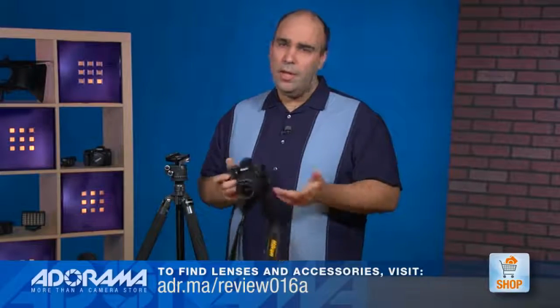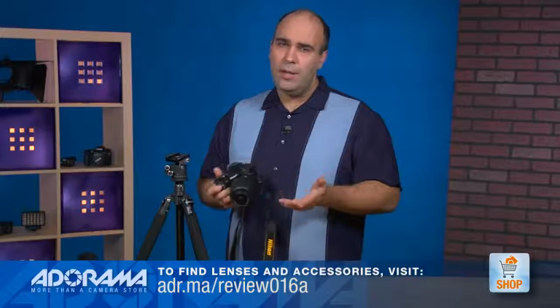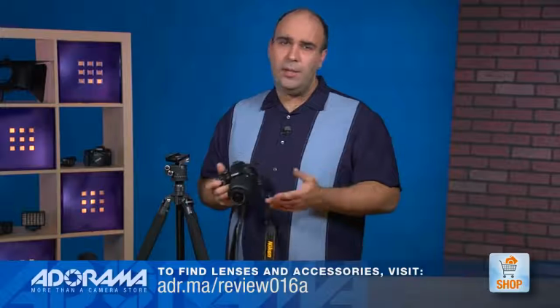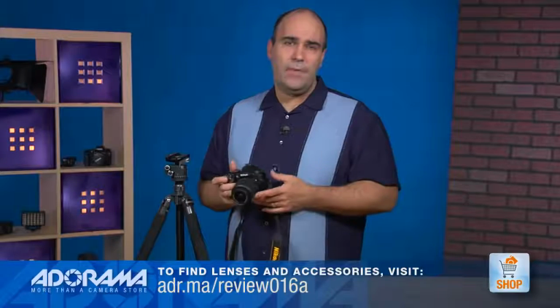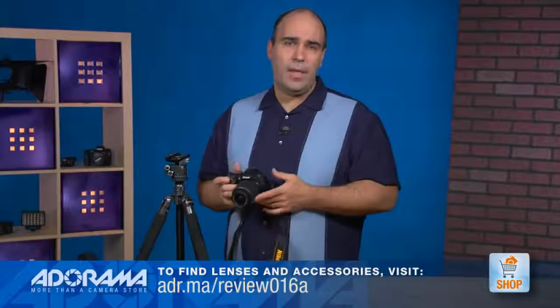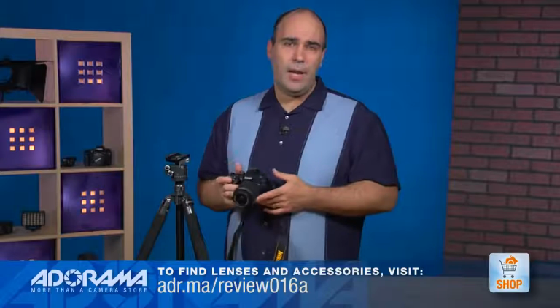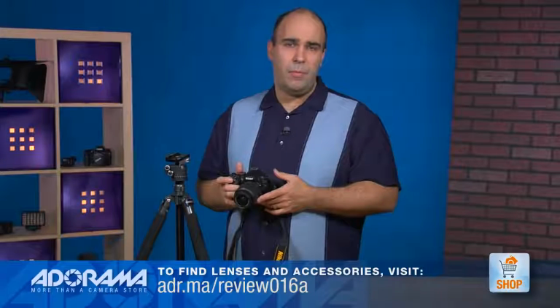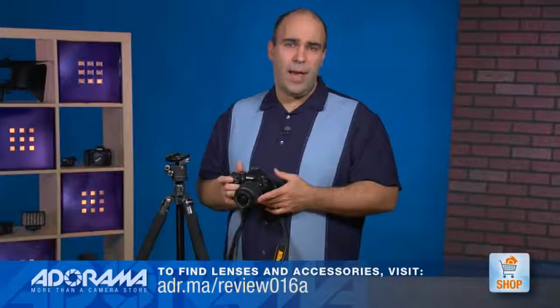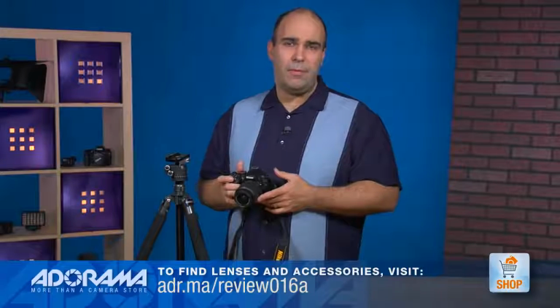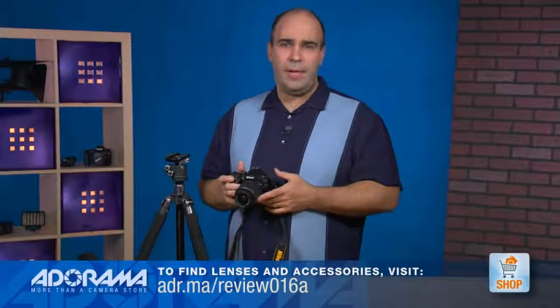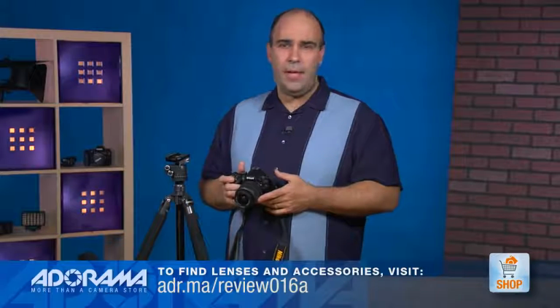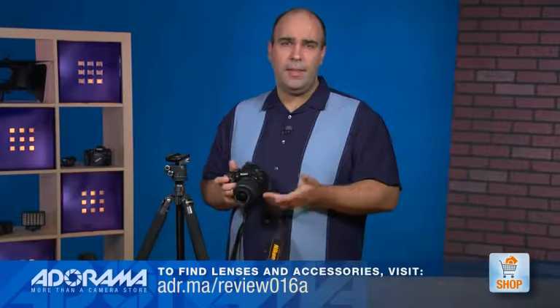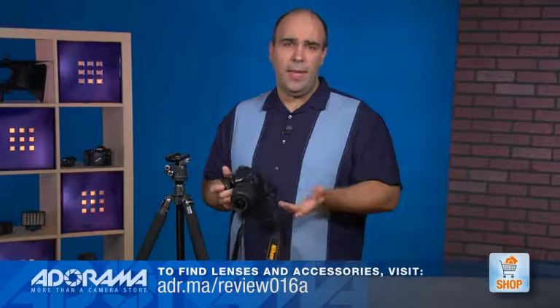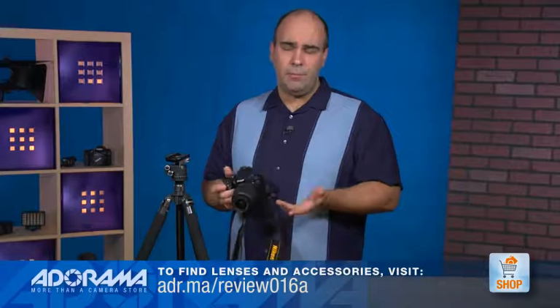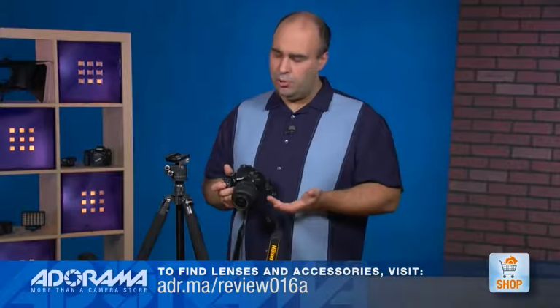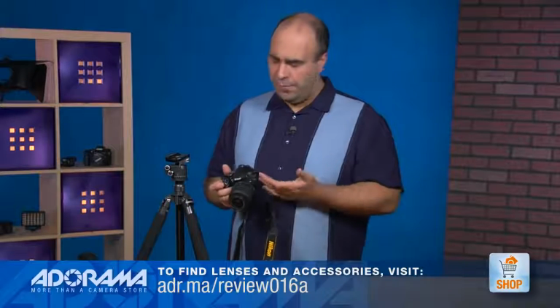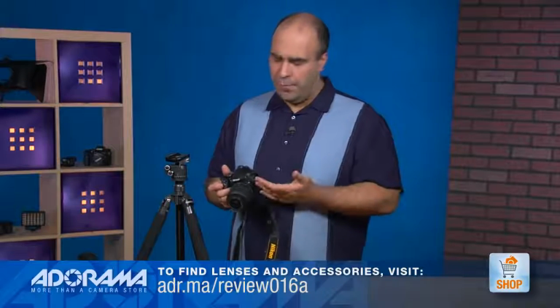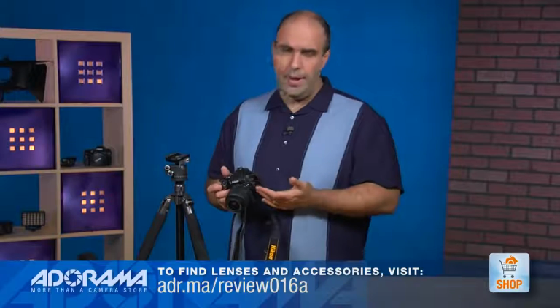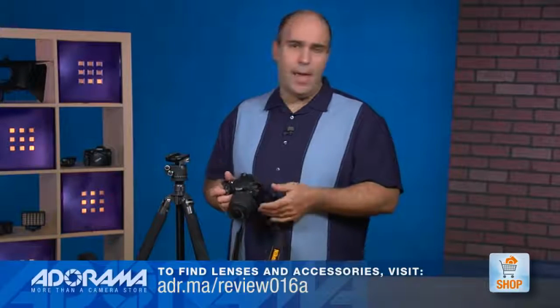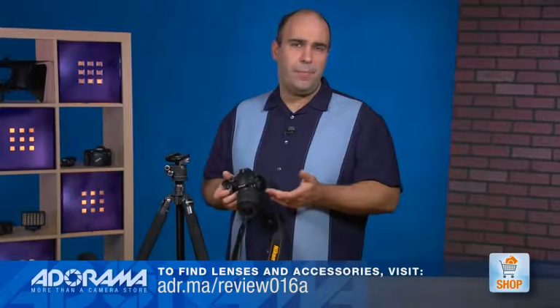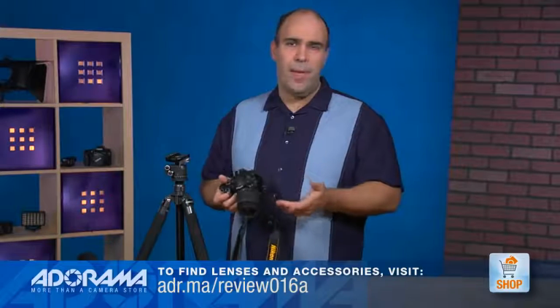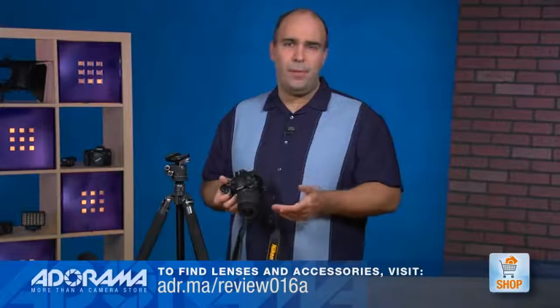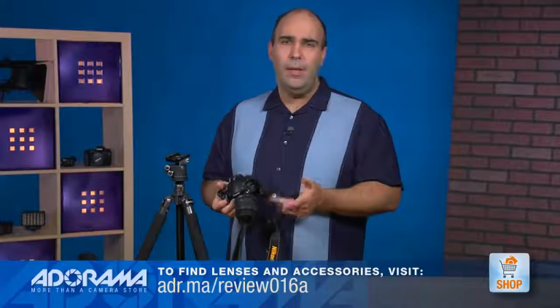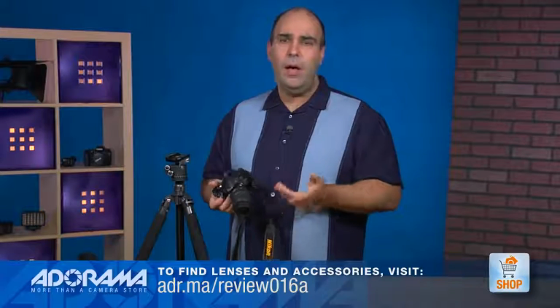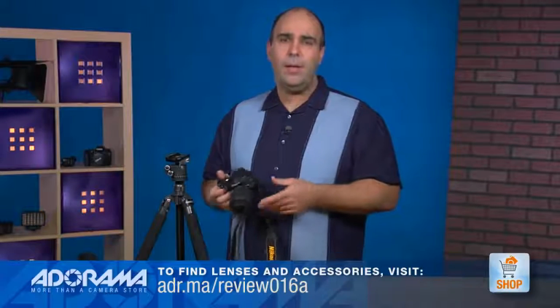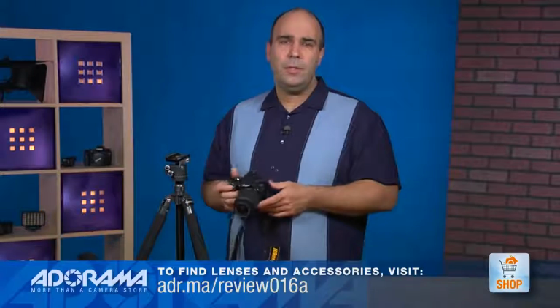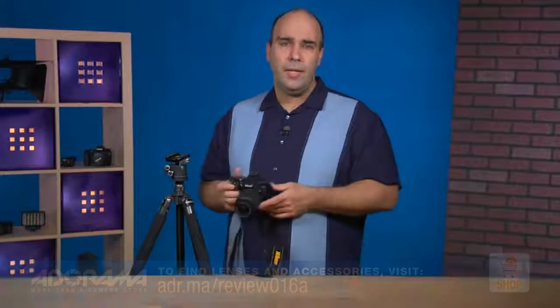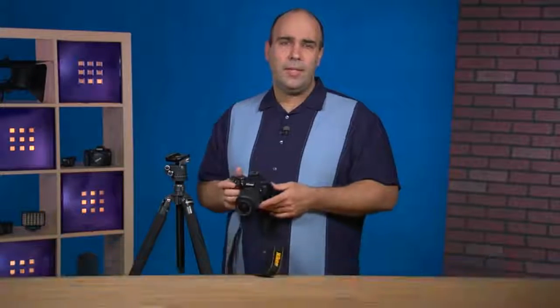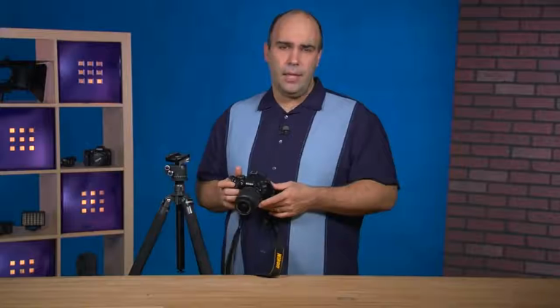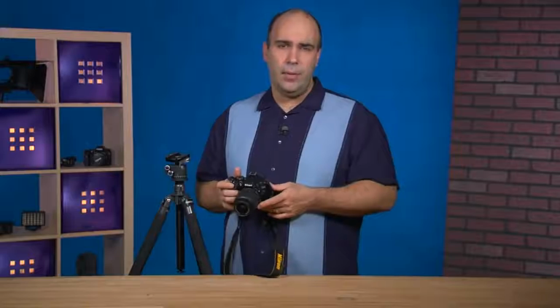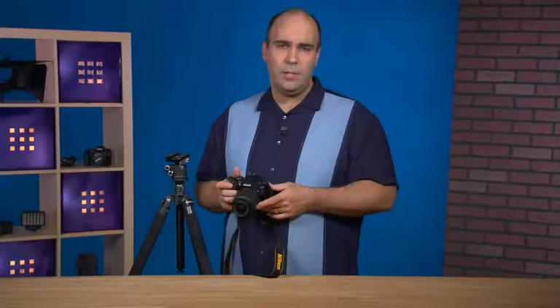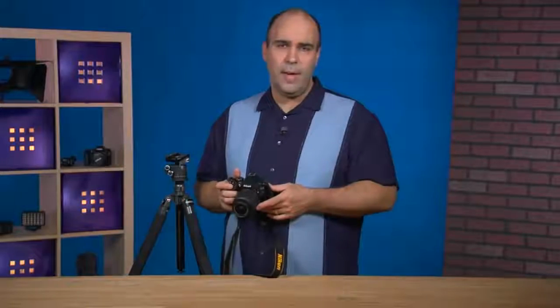You also get everything you need: the battery, the camera strap, the body cap, the manual — all the things that you would expect.